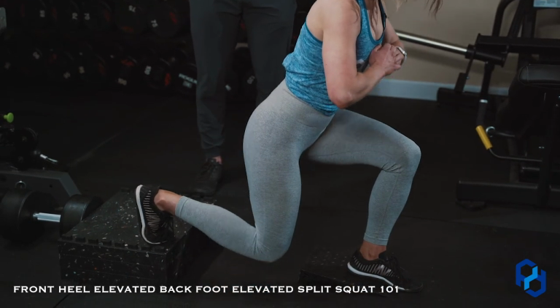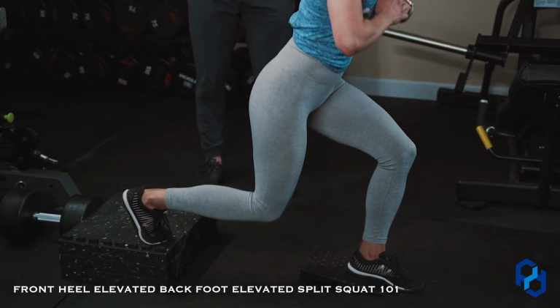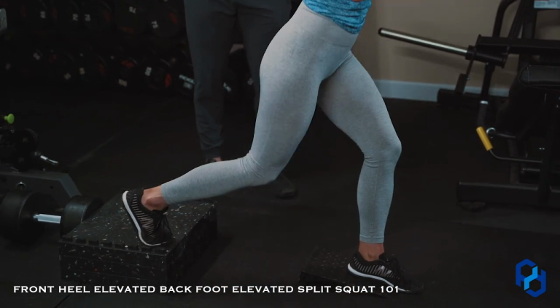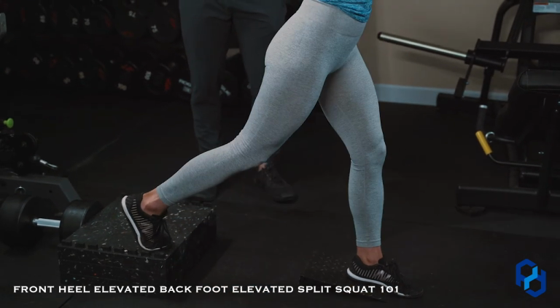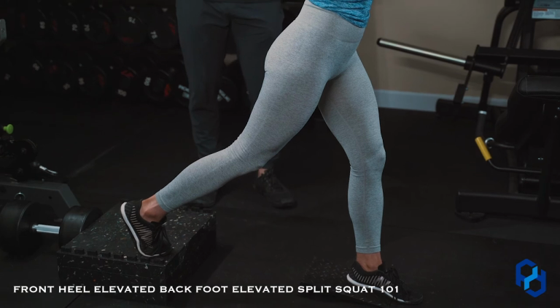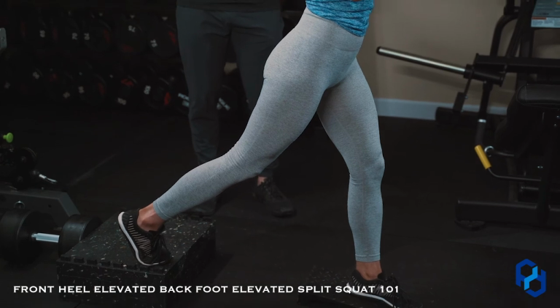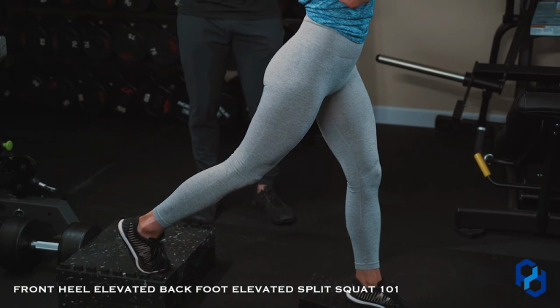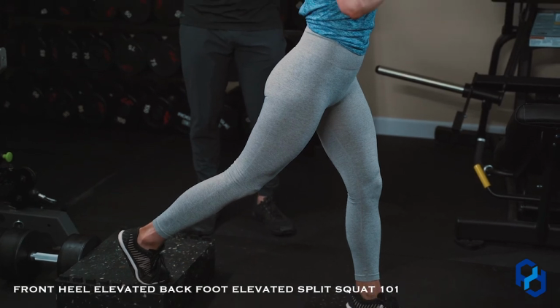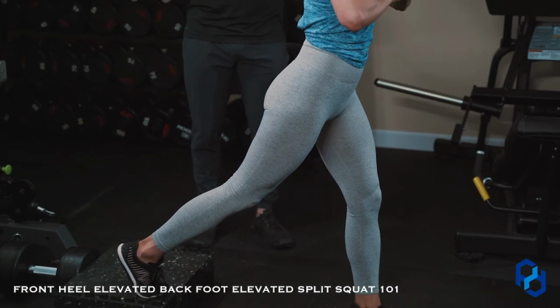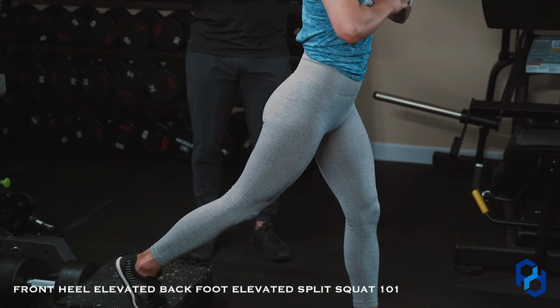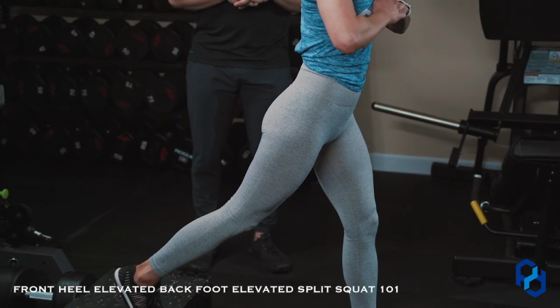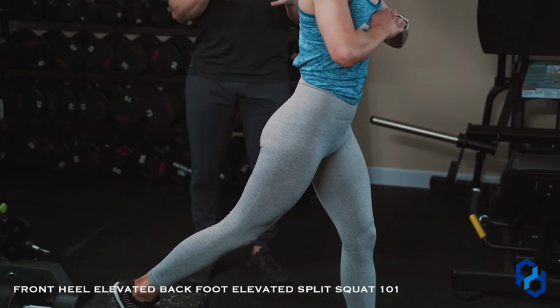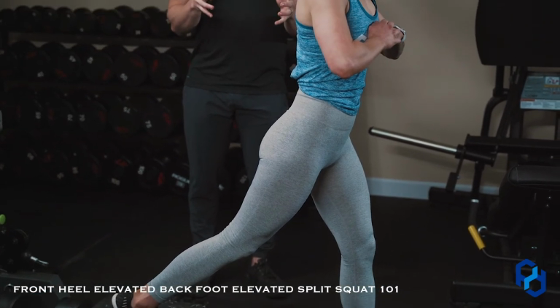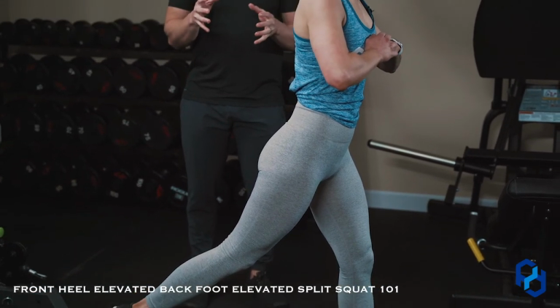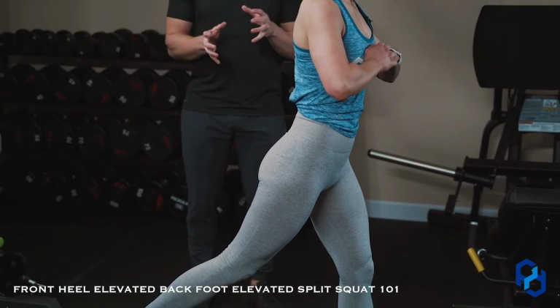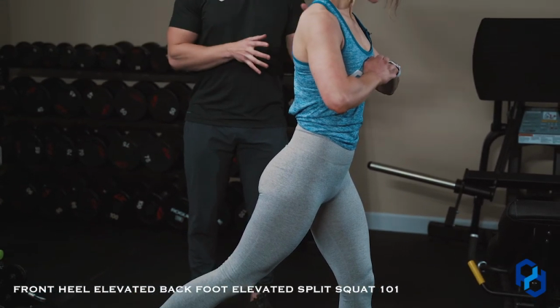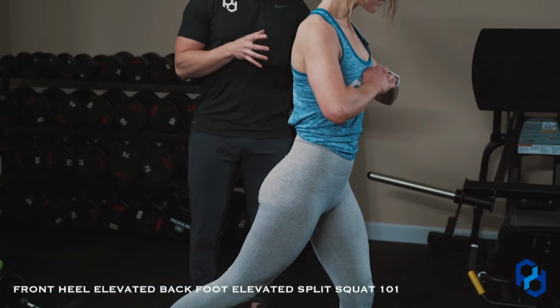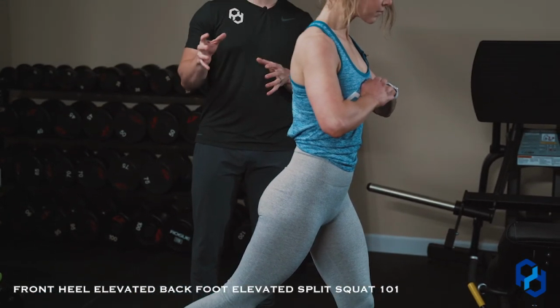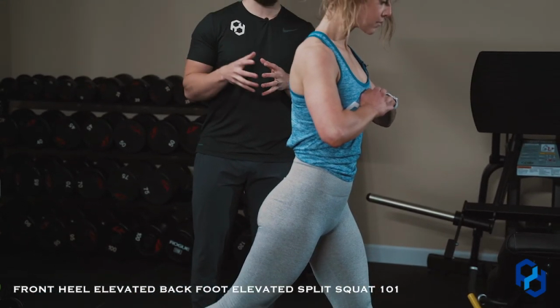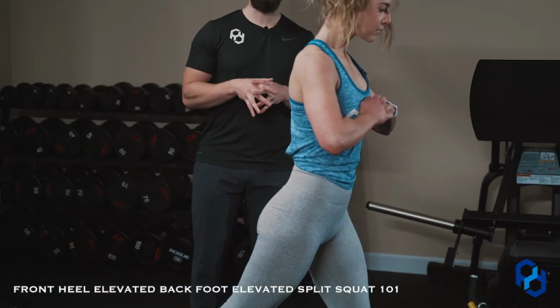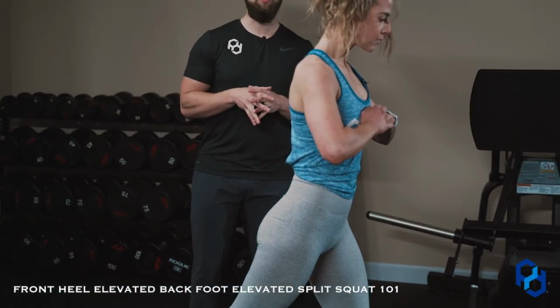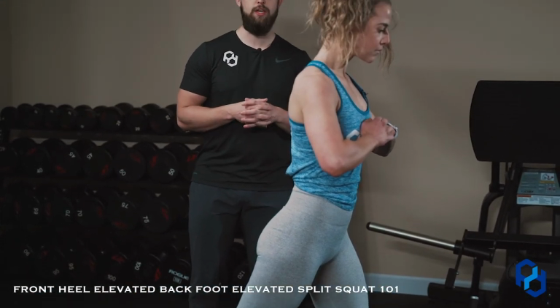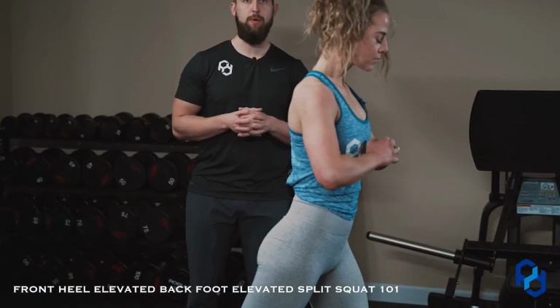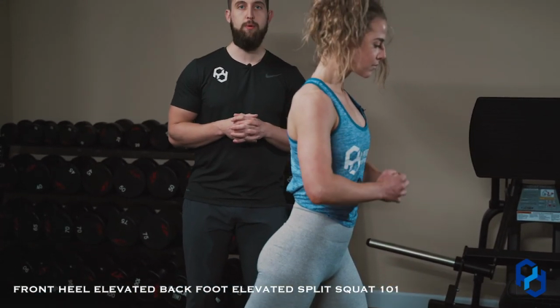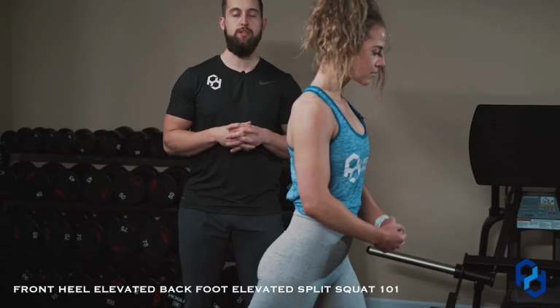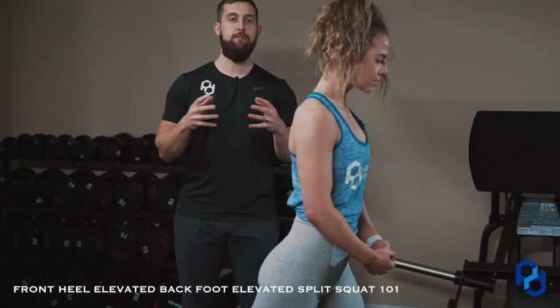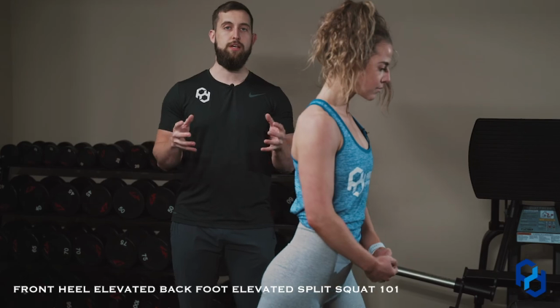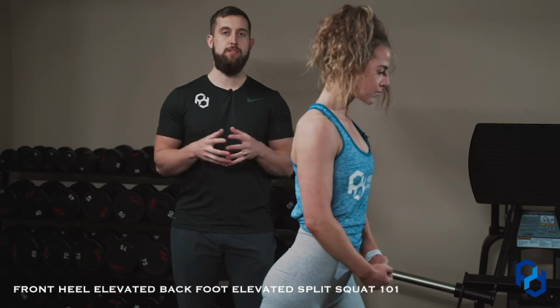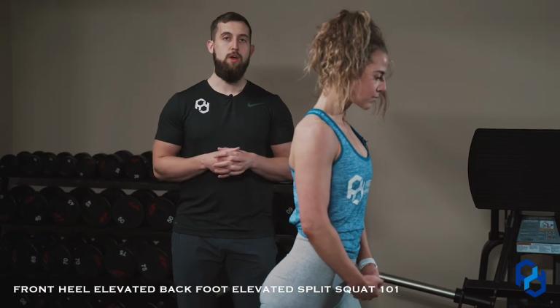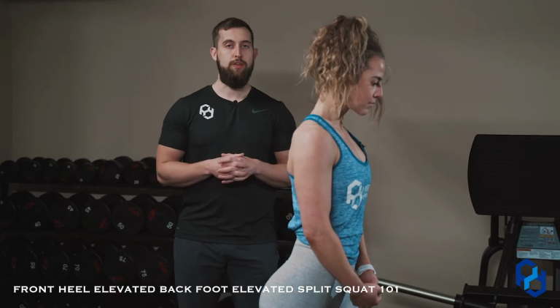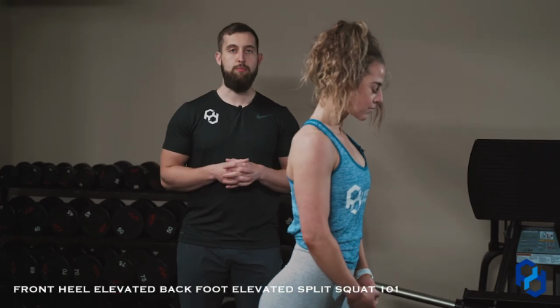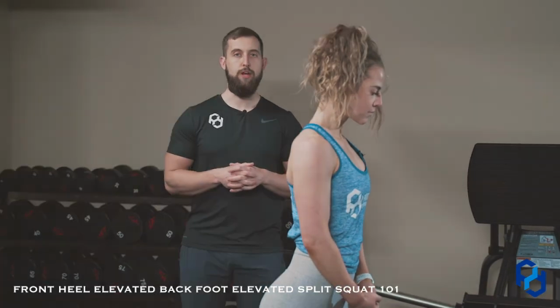This is a great movement for you to utilize within your training in biasing different musculature that you may be wanting to emphasize within your programming.